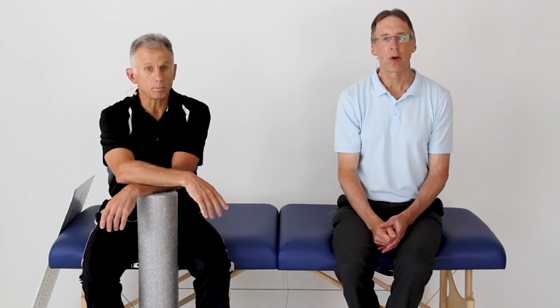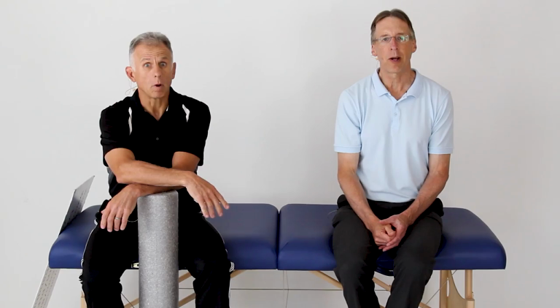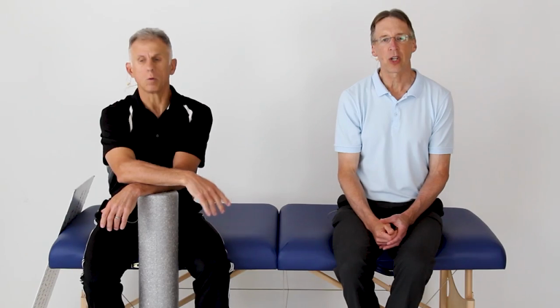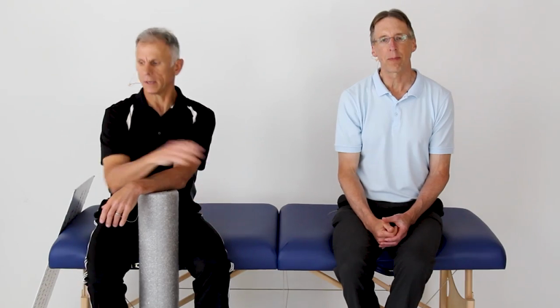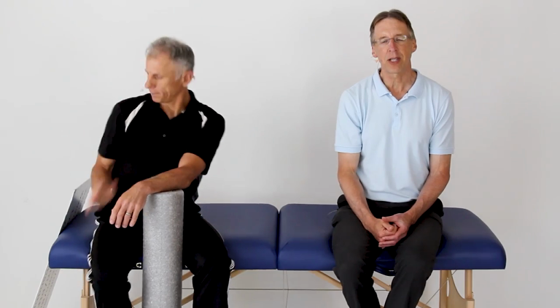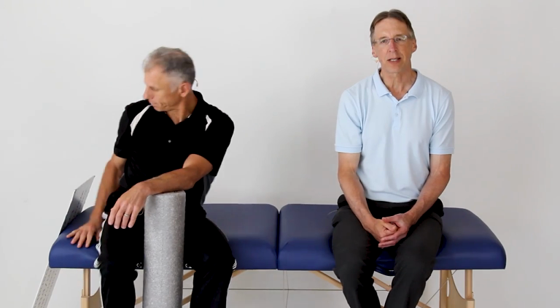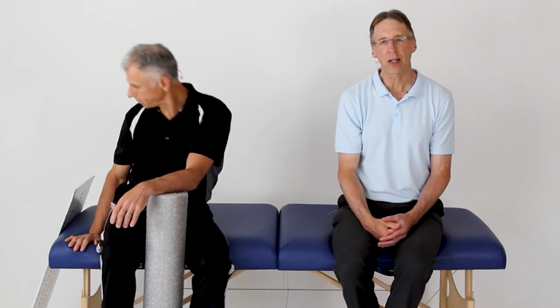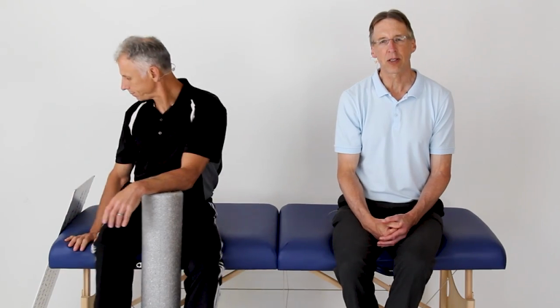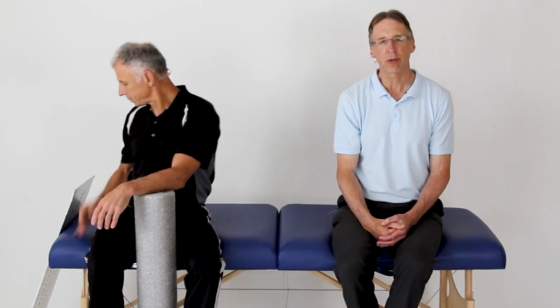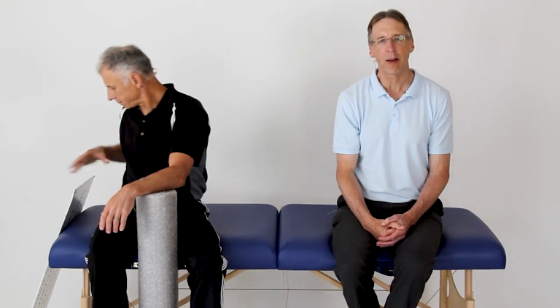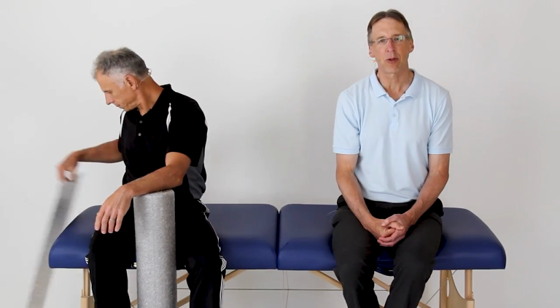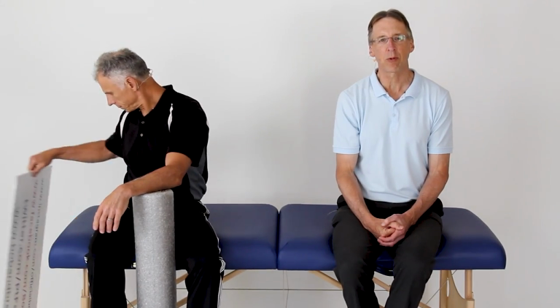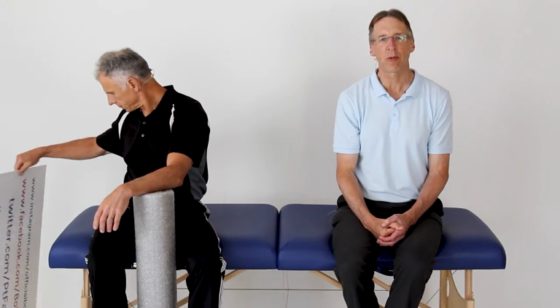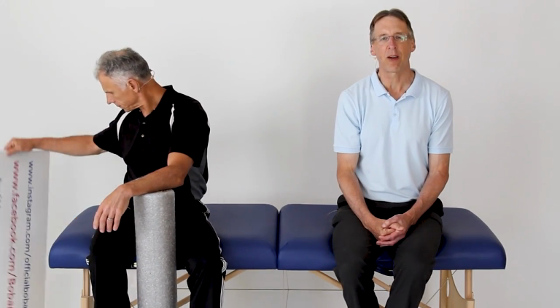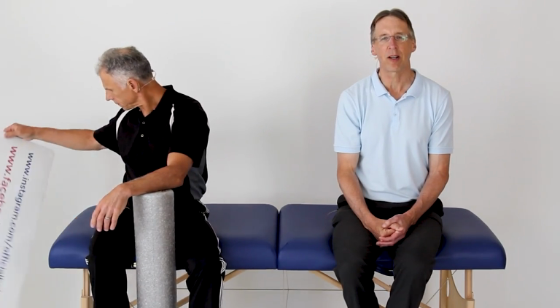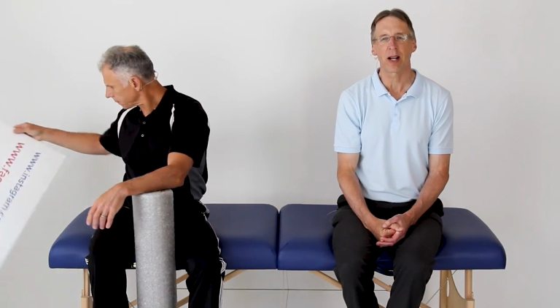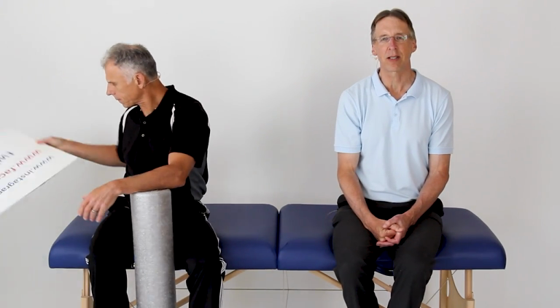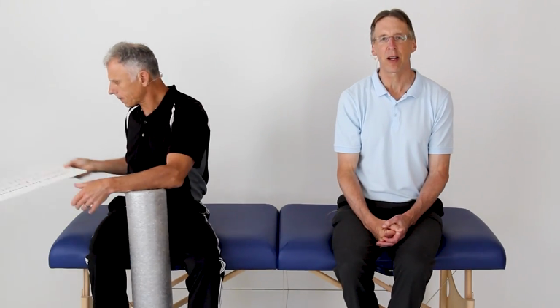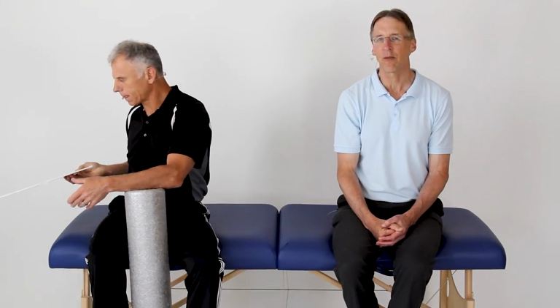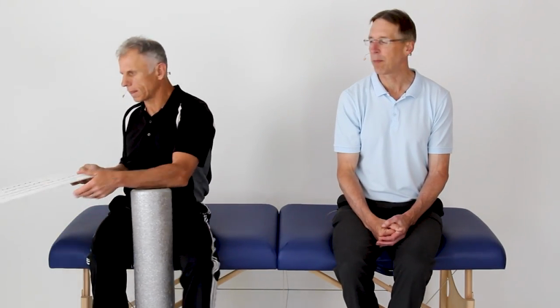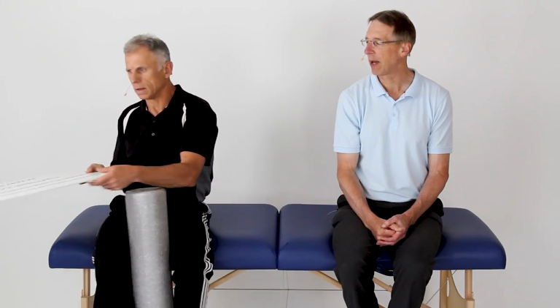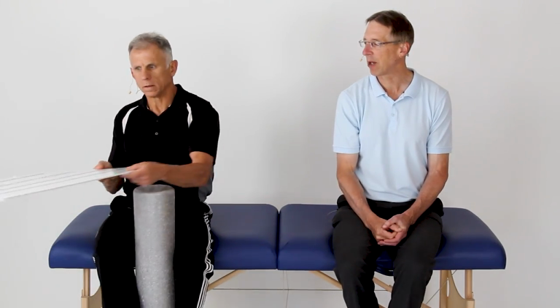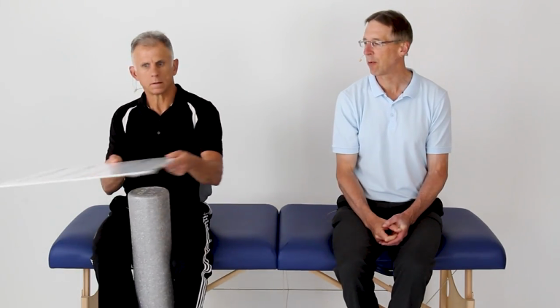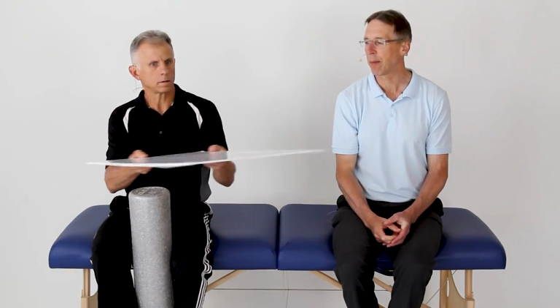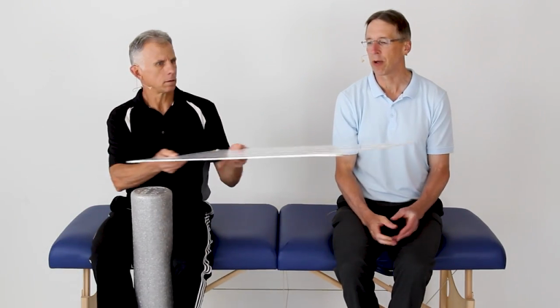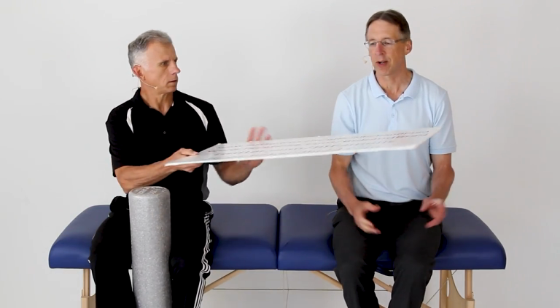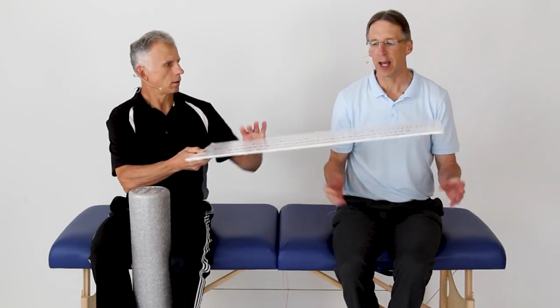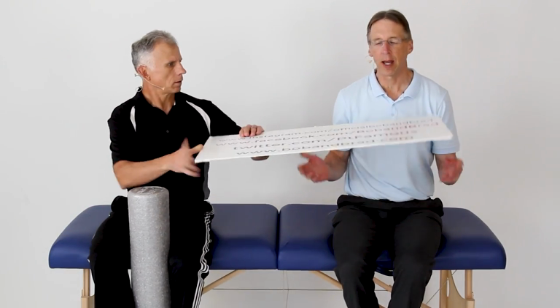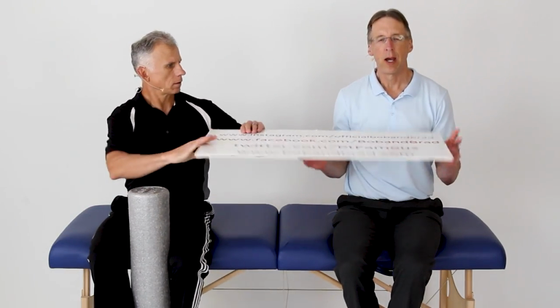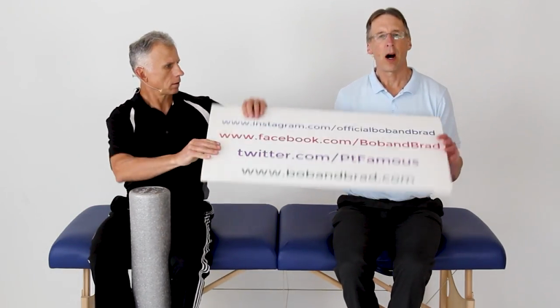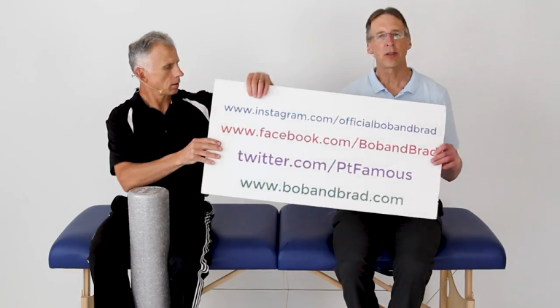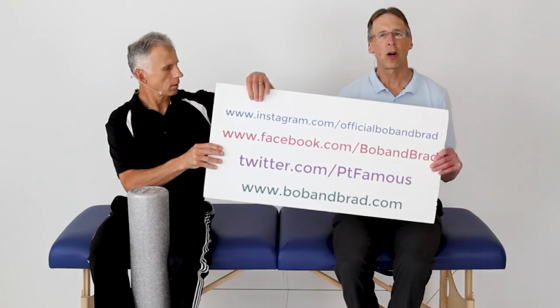If you're new to our channel, please take a second to subscribe. We provide videos on how to stay healthy, fit, and pain-free, and we upload every day.